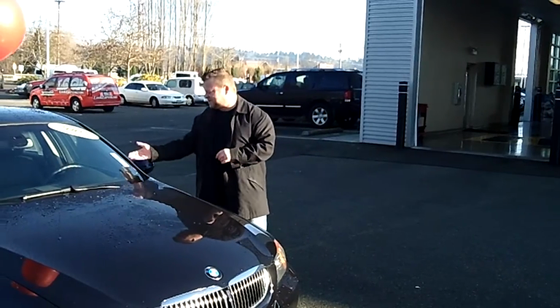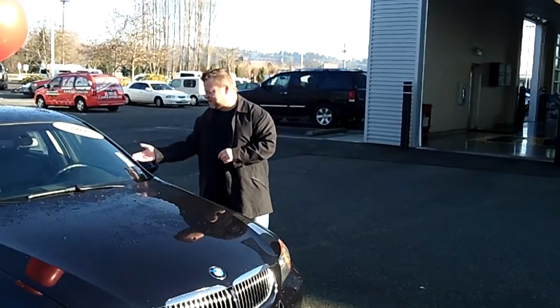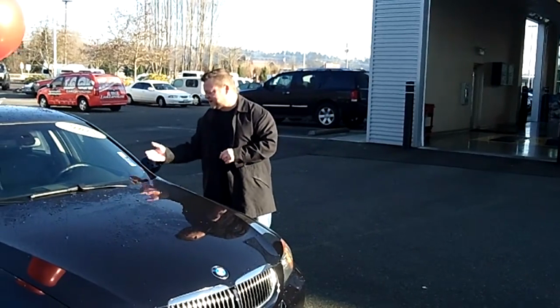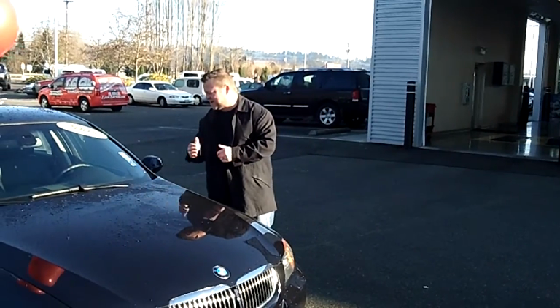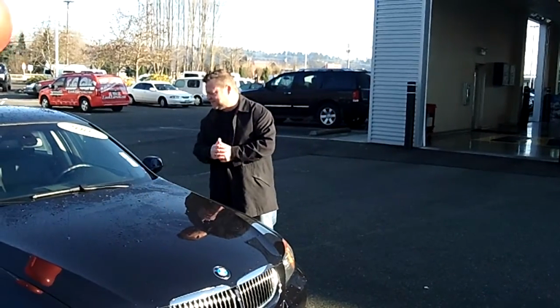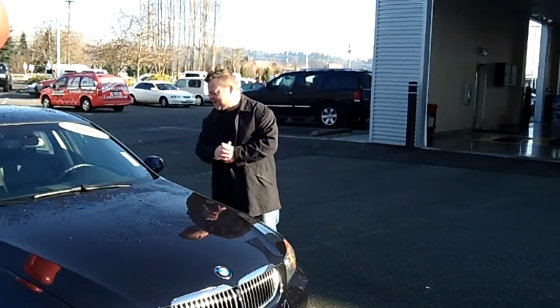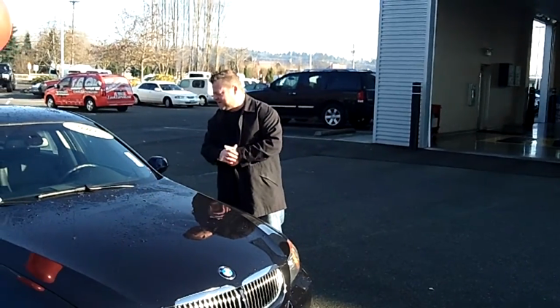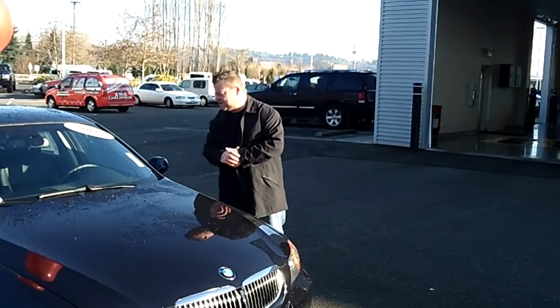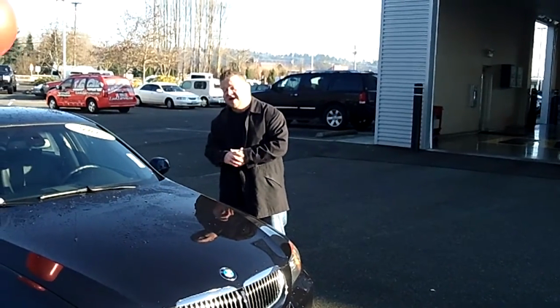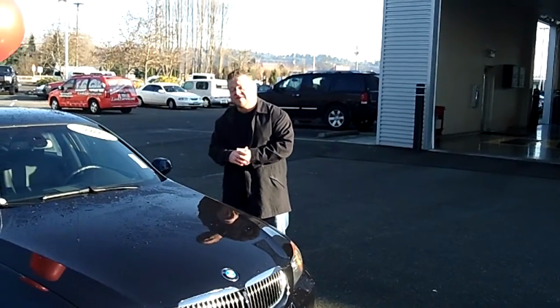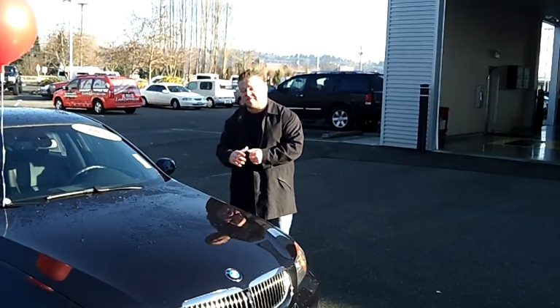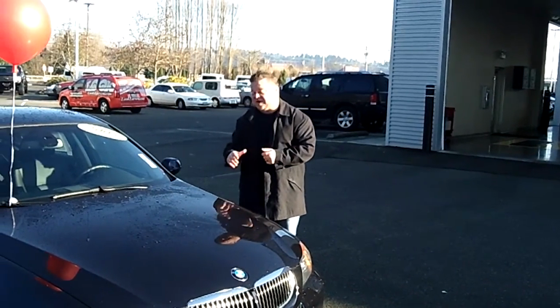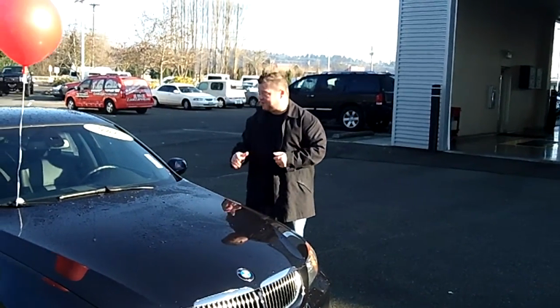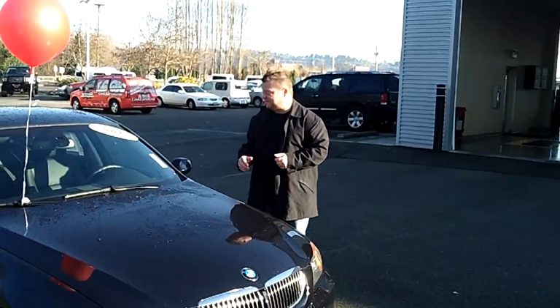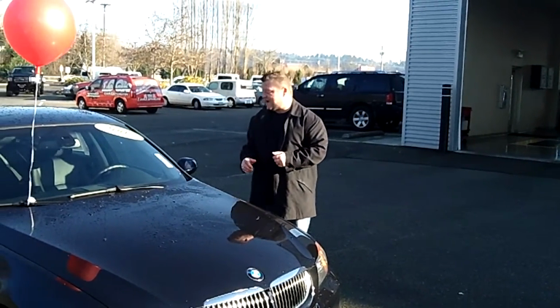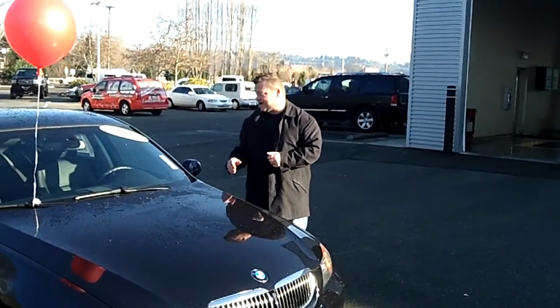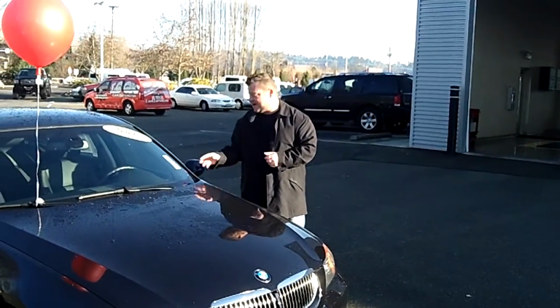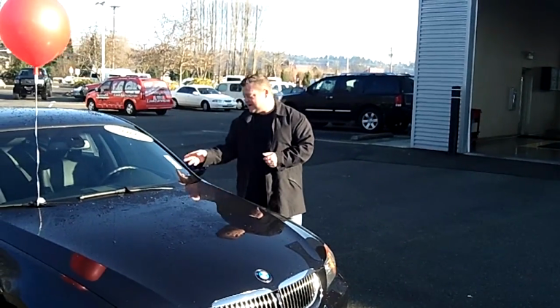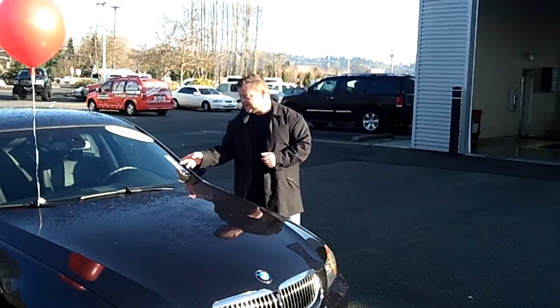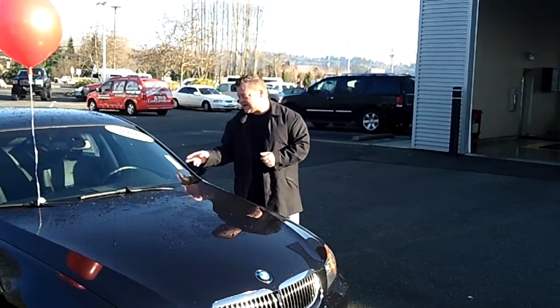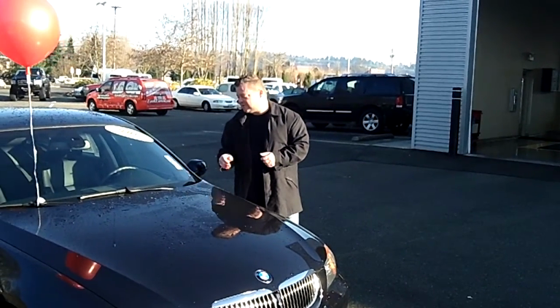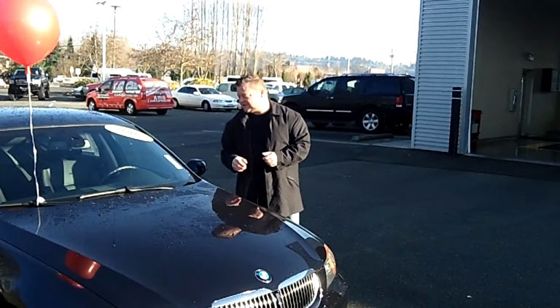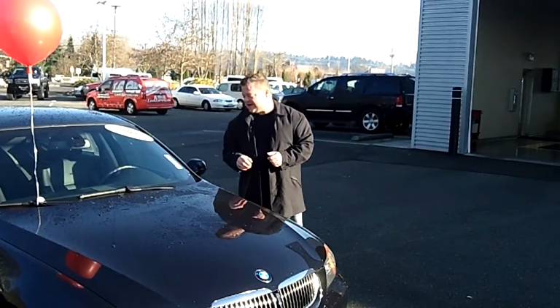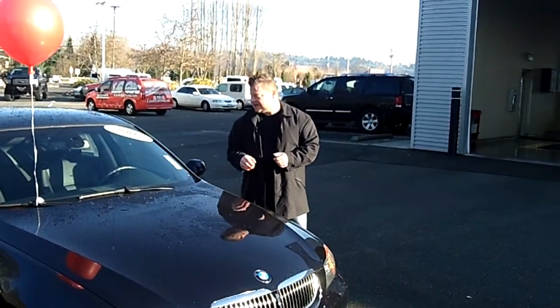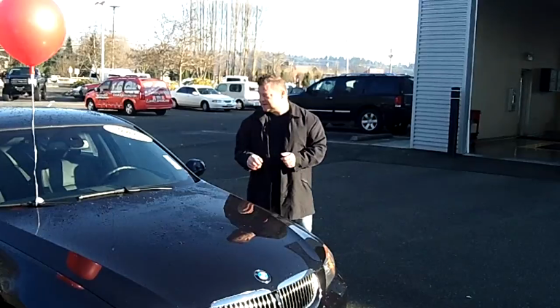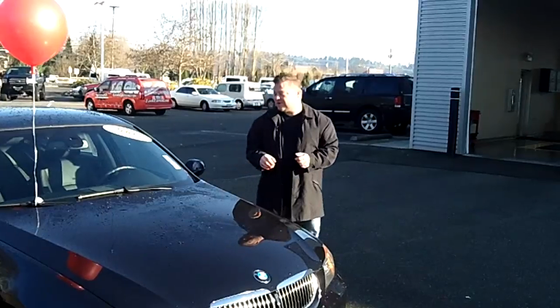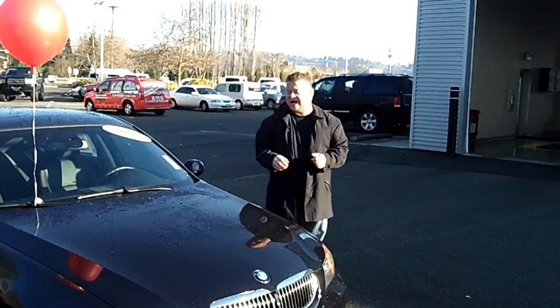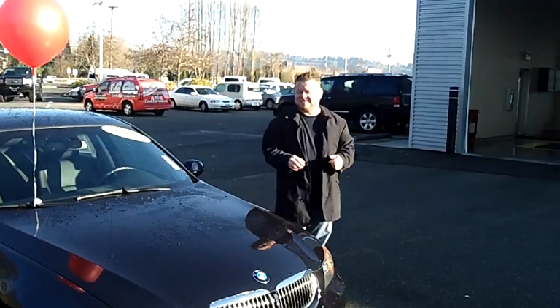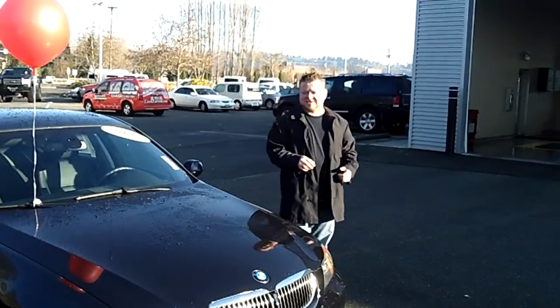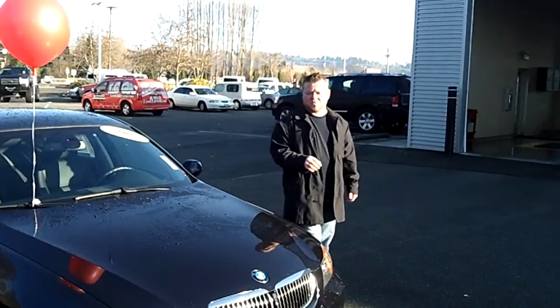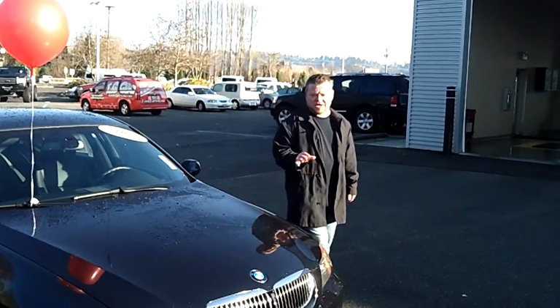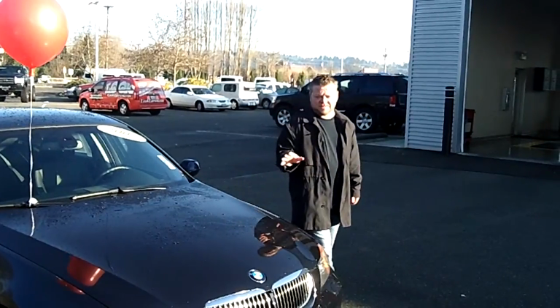This is the 2008 BMW 335i. Stock number is N0901.